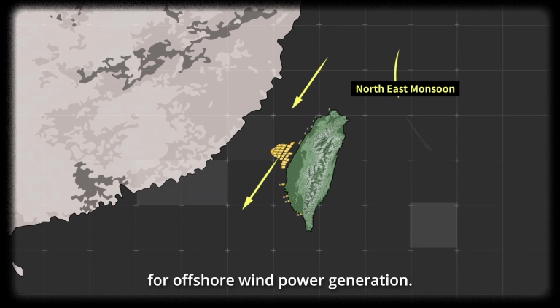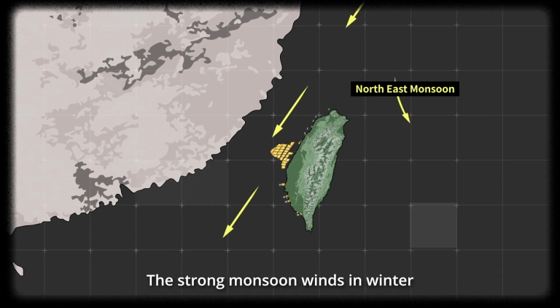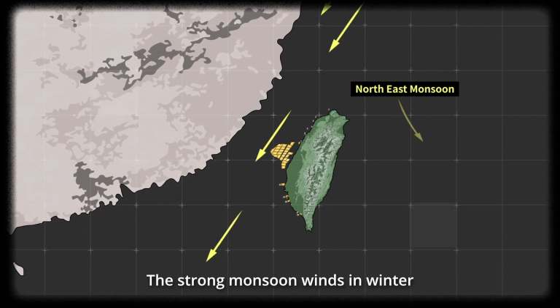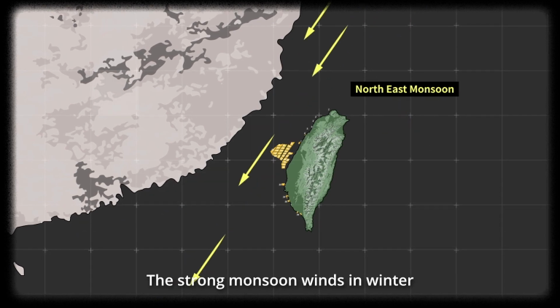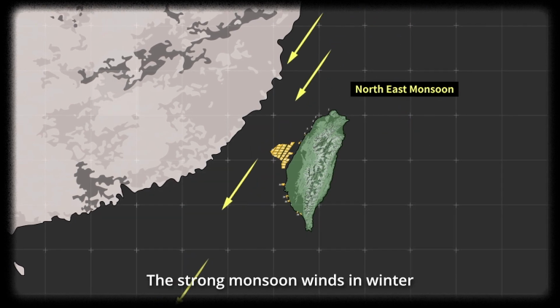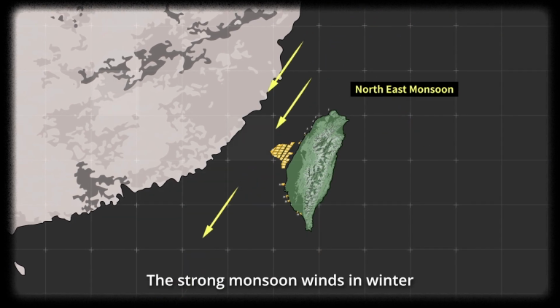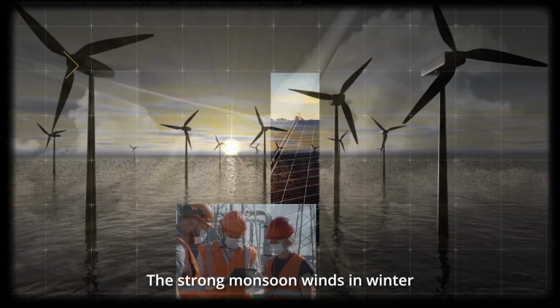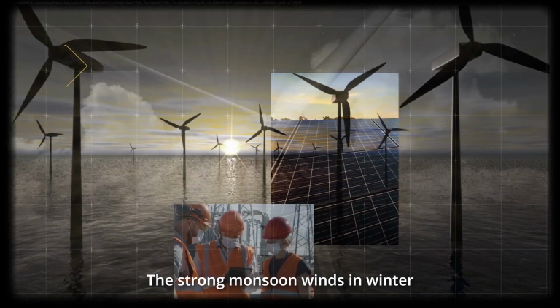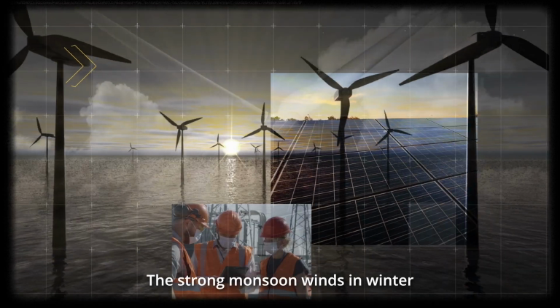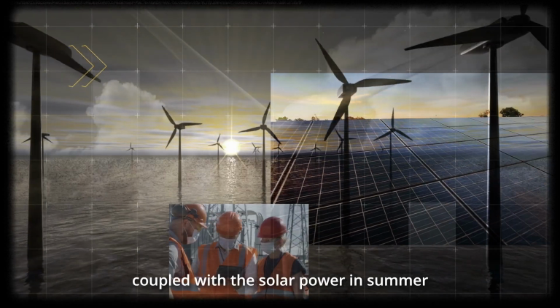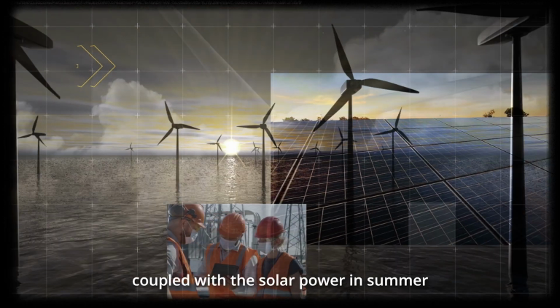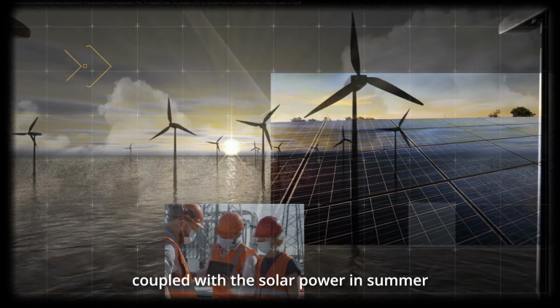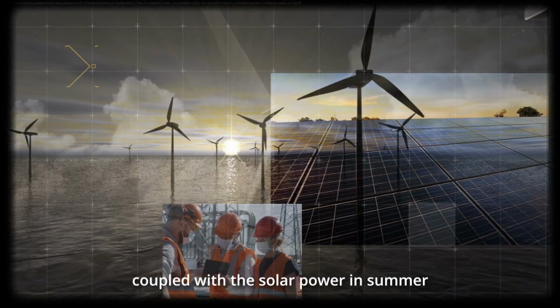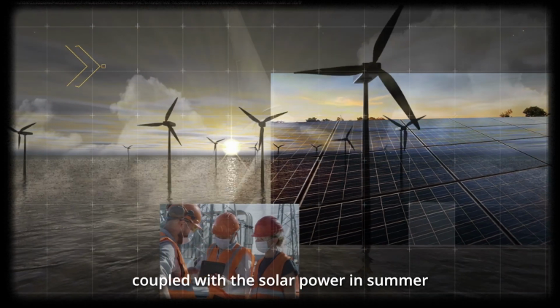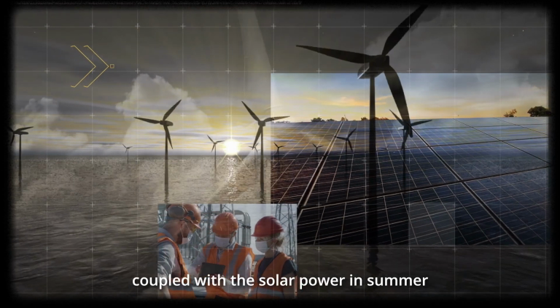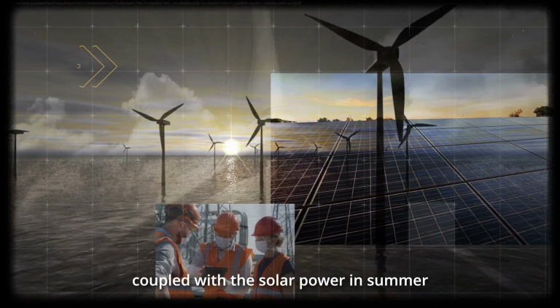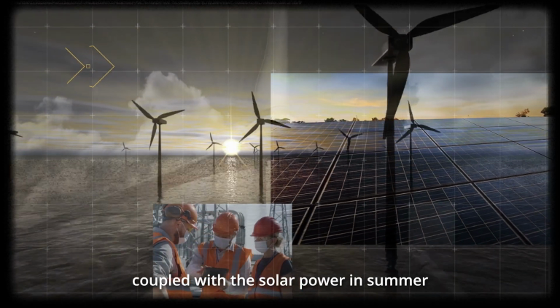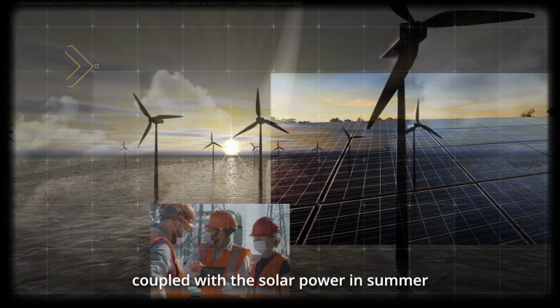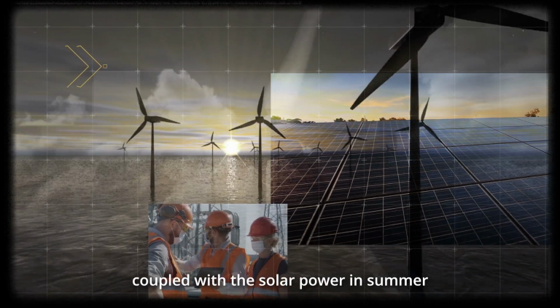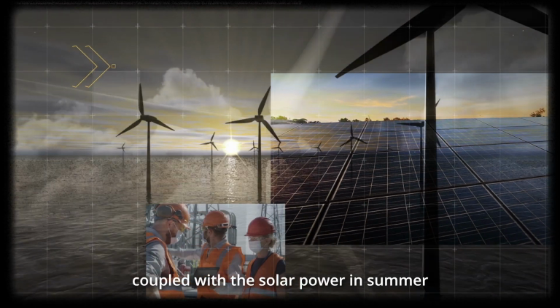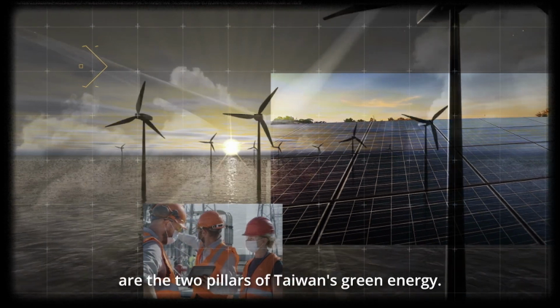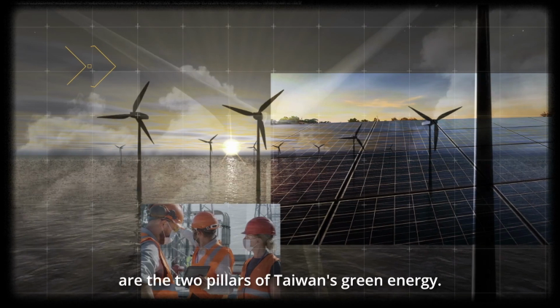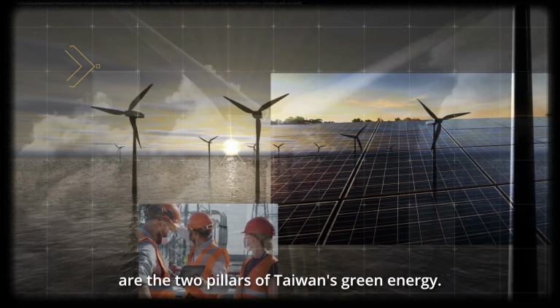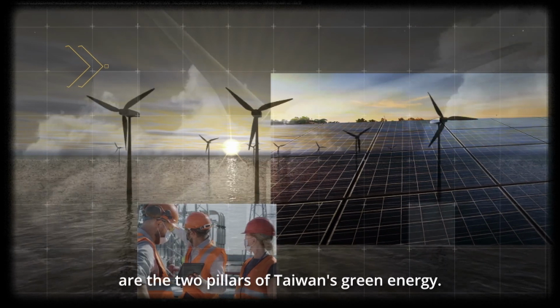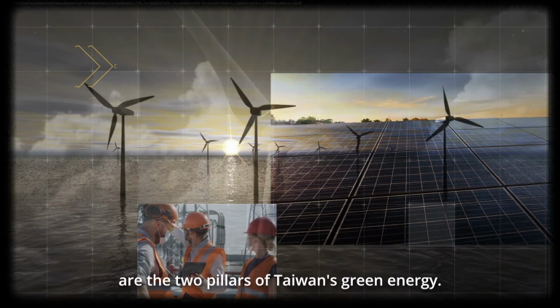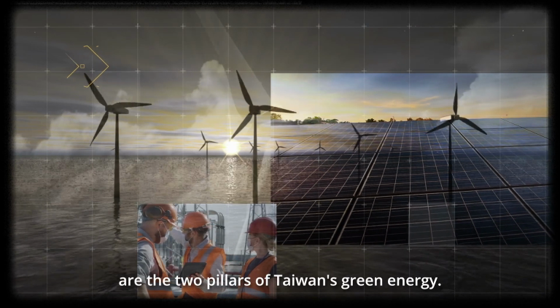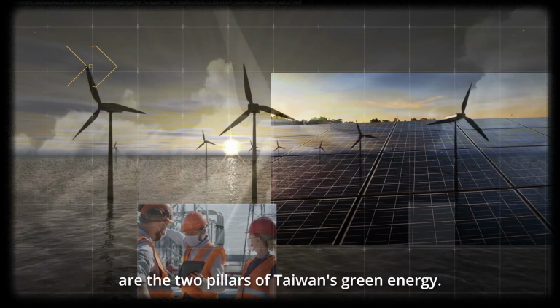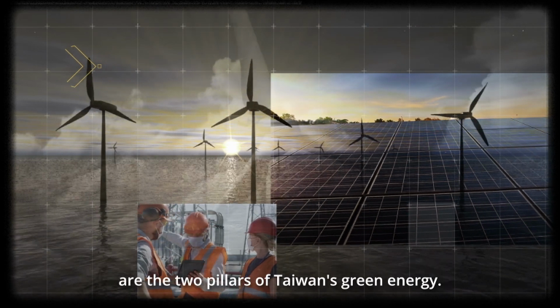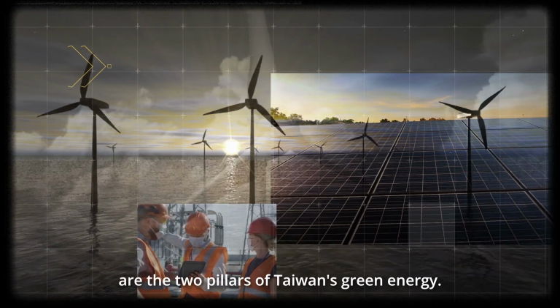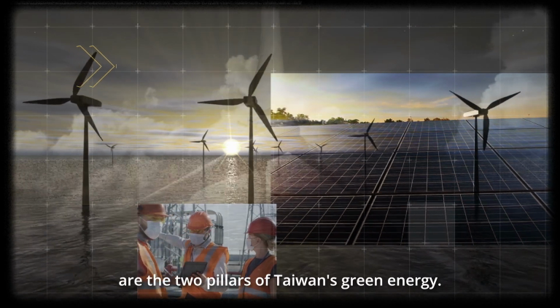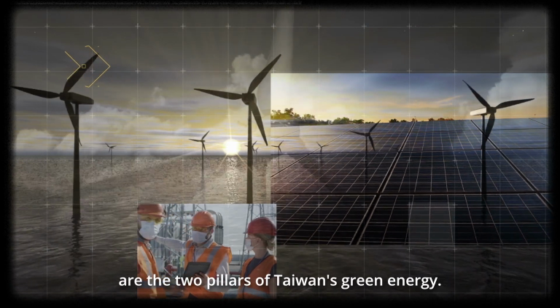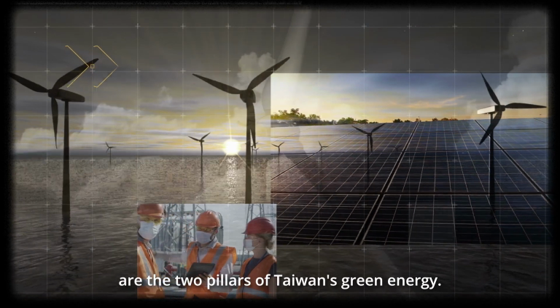The strong monsoon winds in winter, coupled with solar power in summer, are the two pillars of Taiwan's green energy.